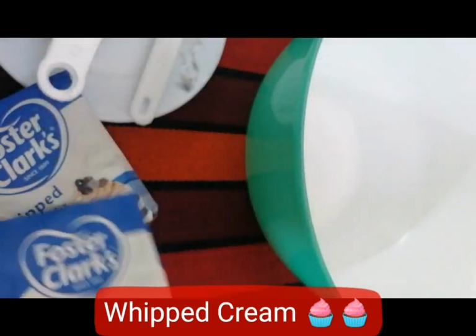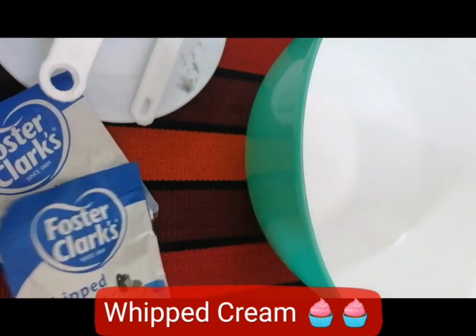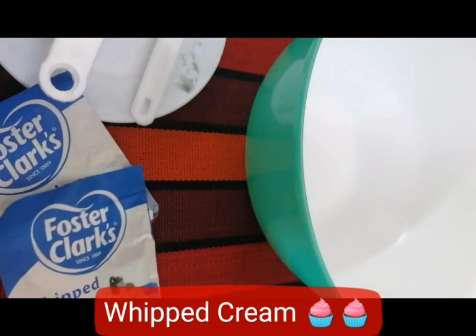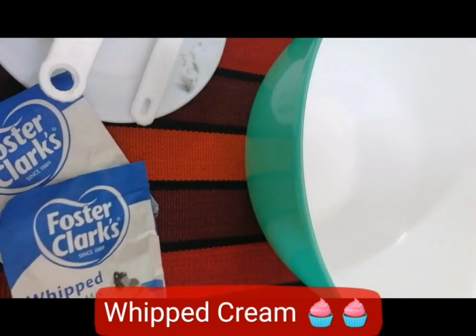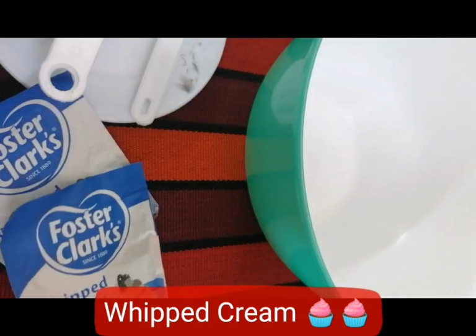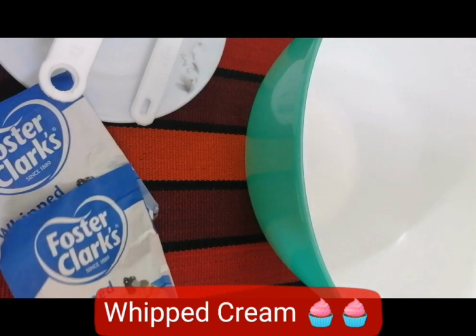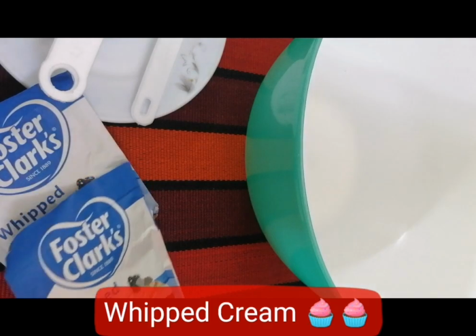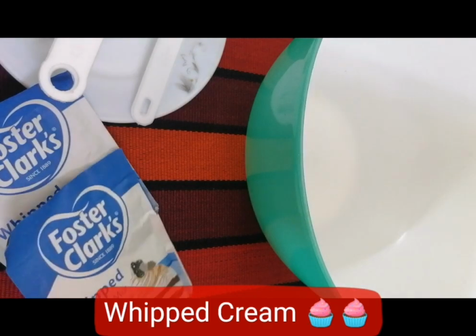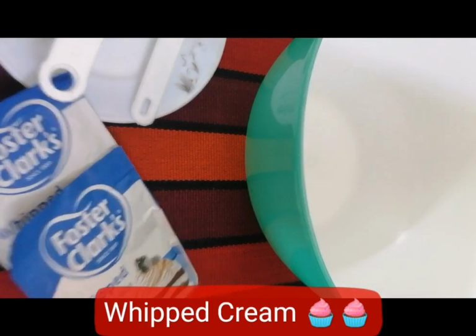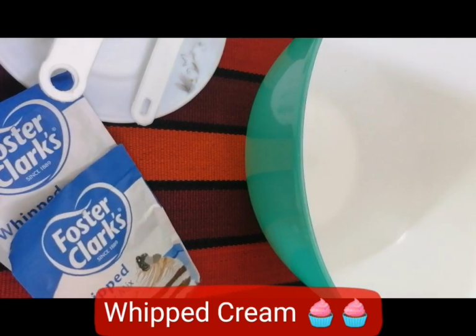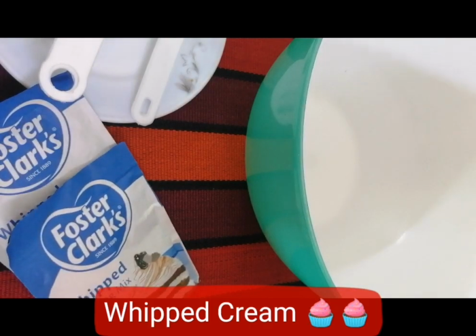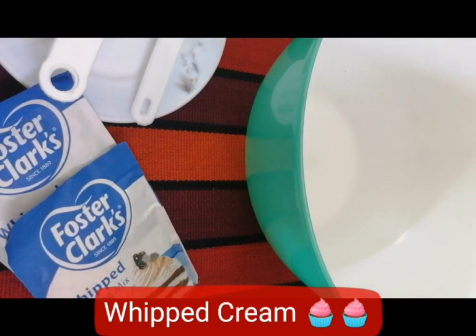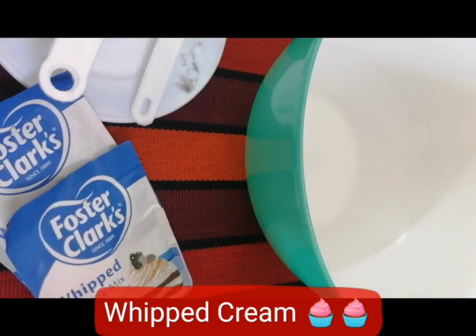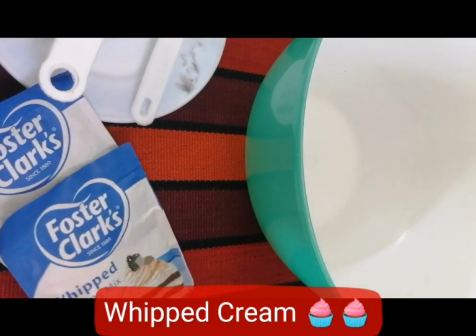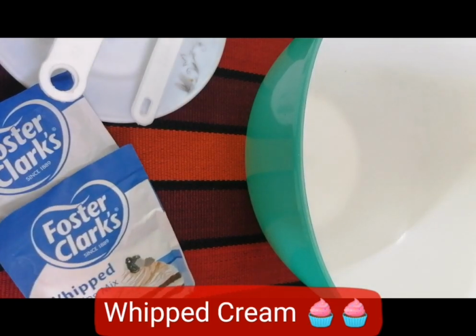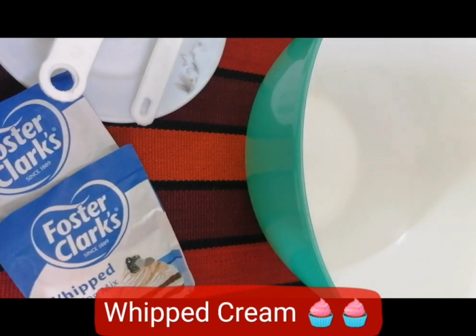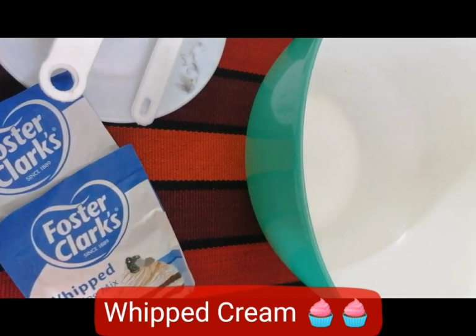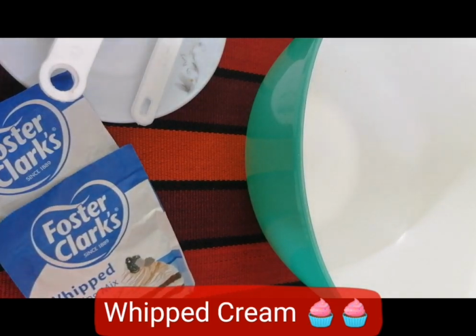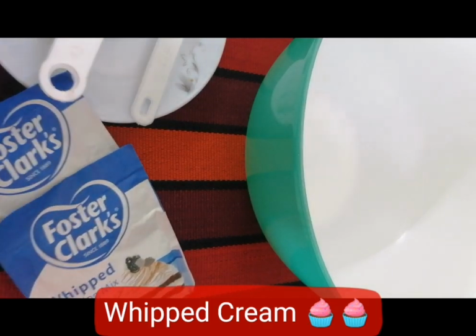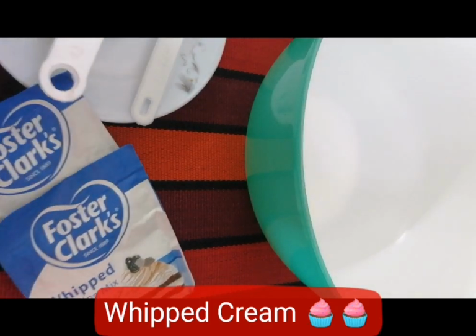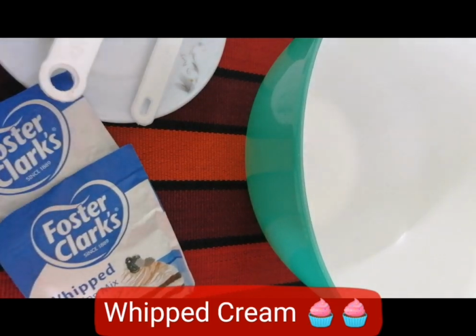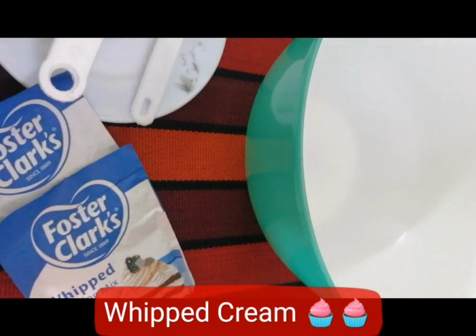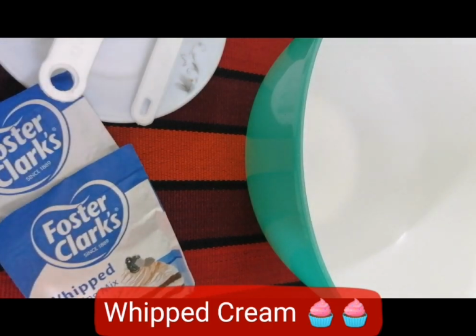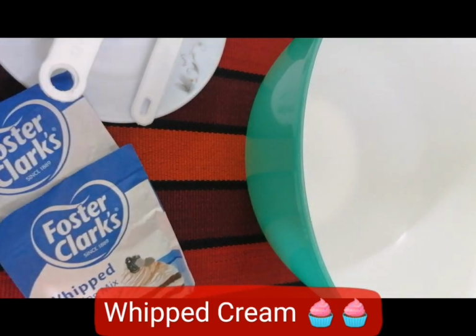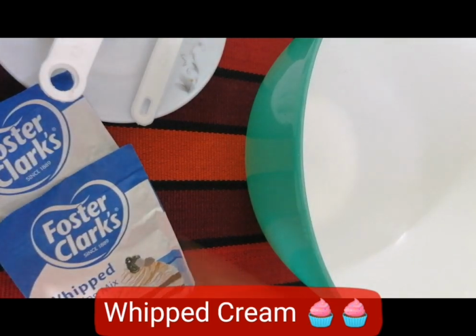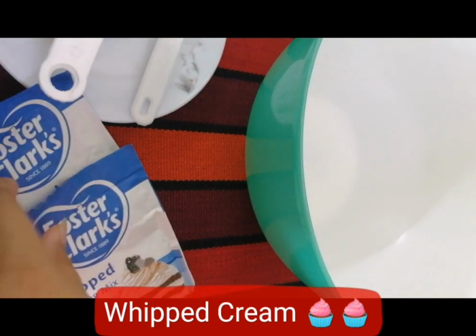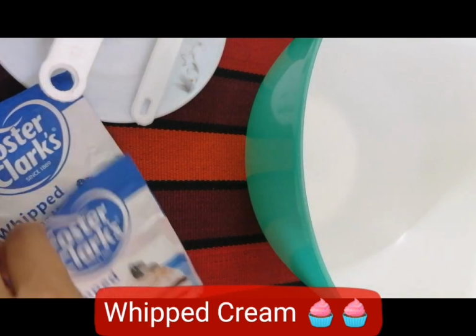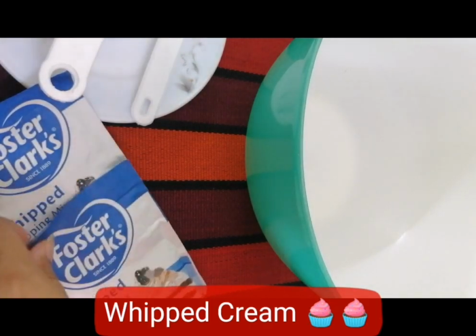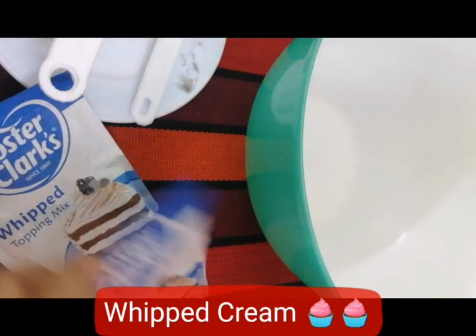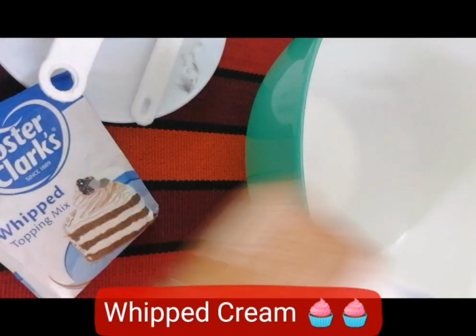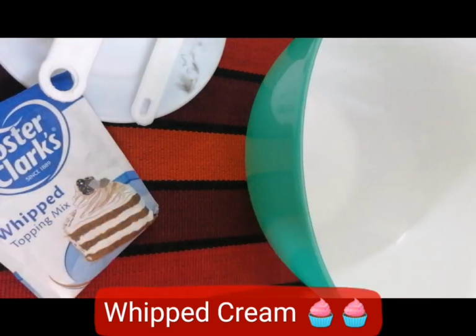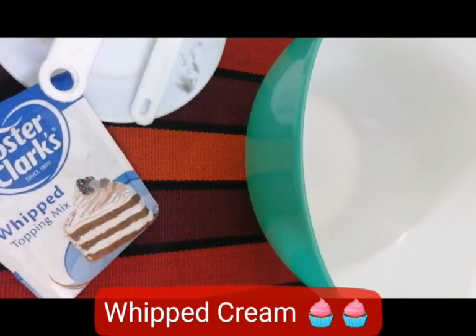So, first of all, we have whipped cream mixed up.